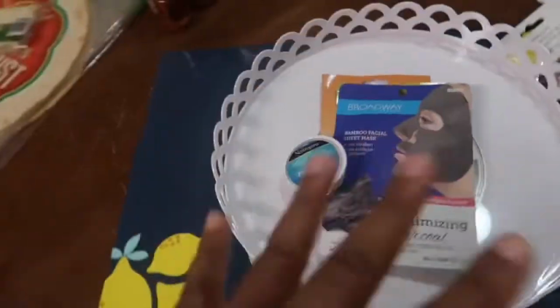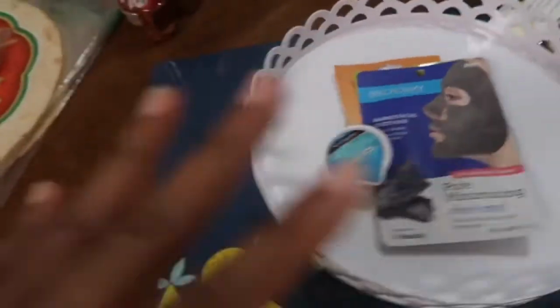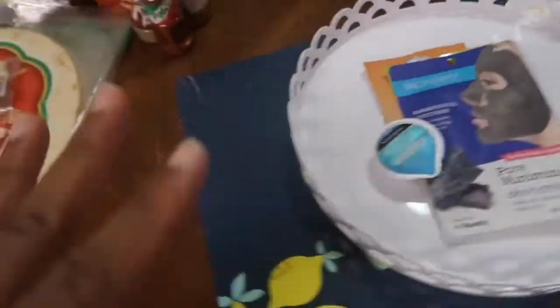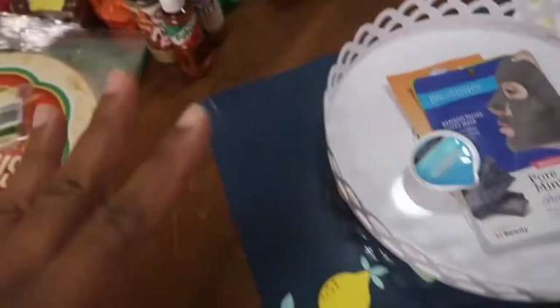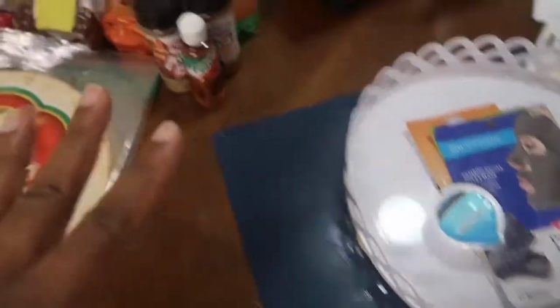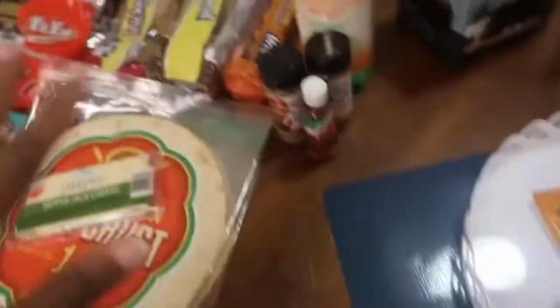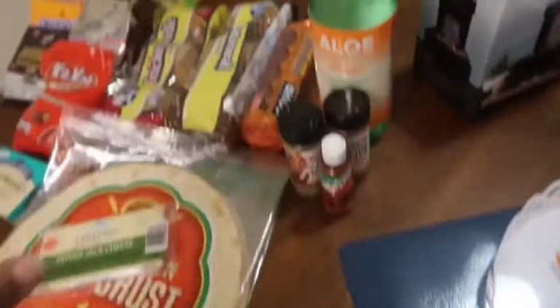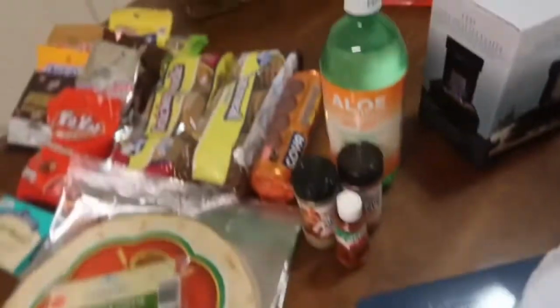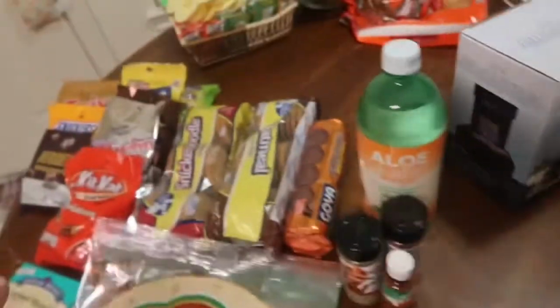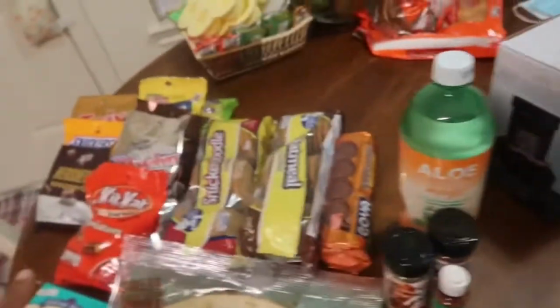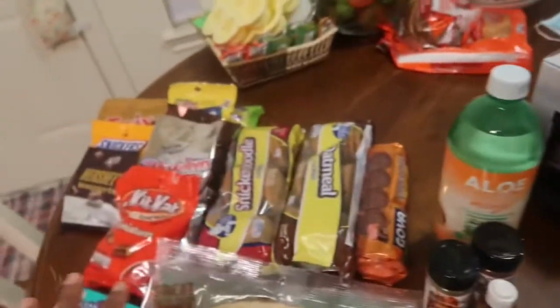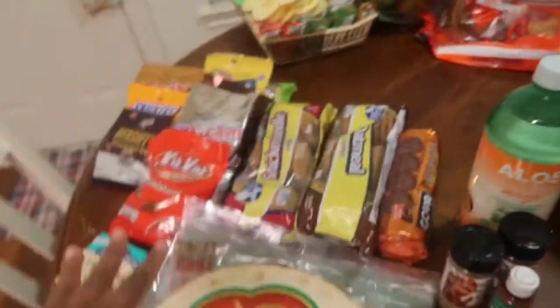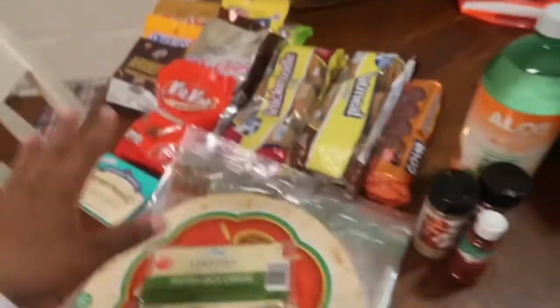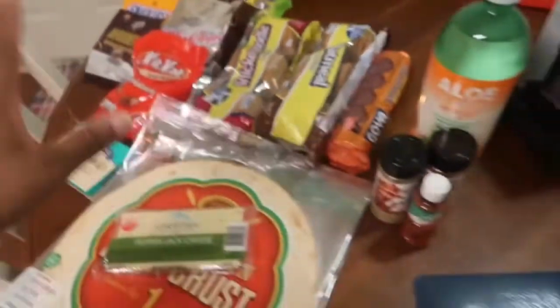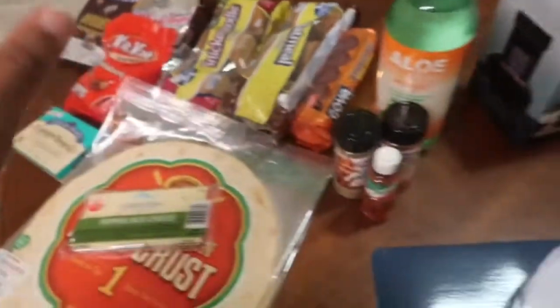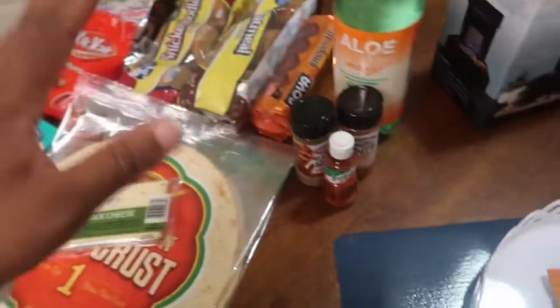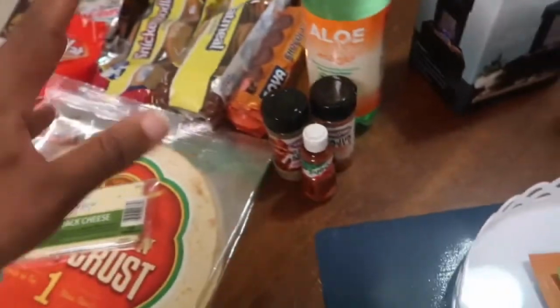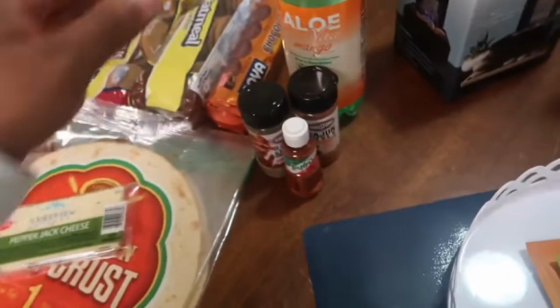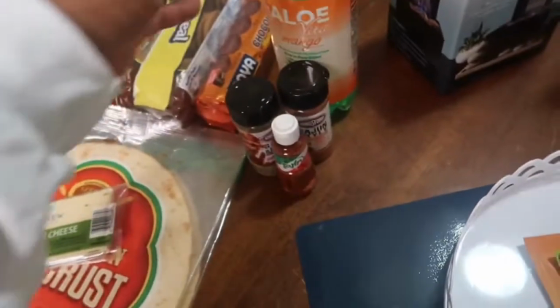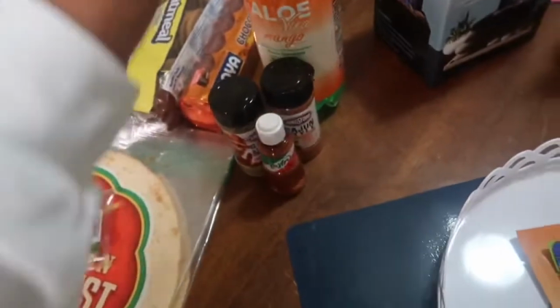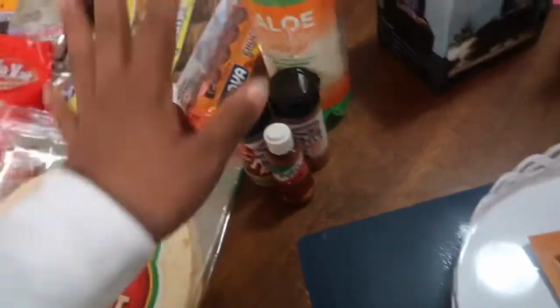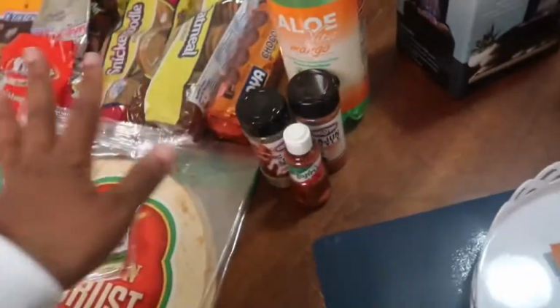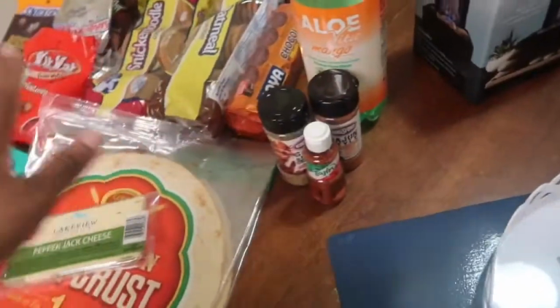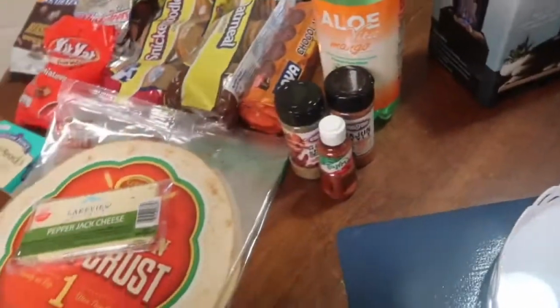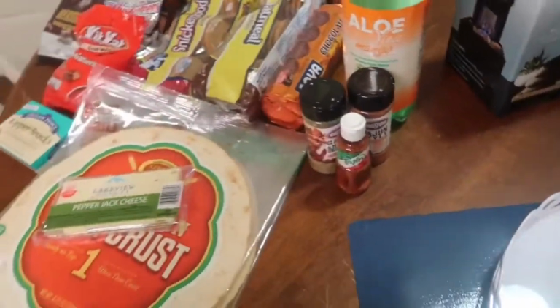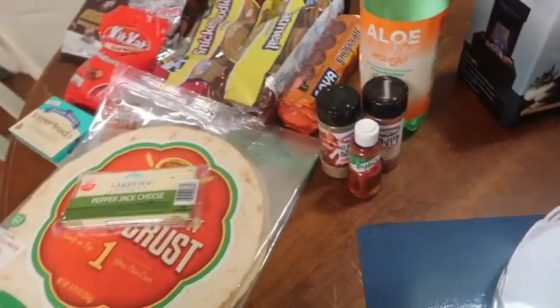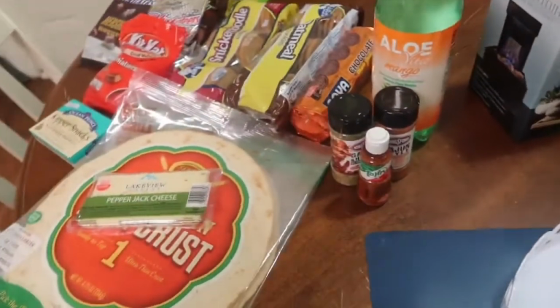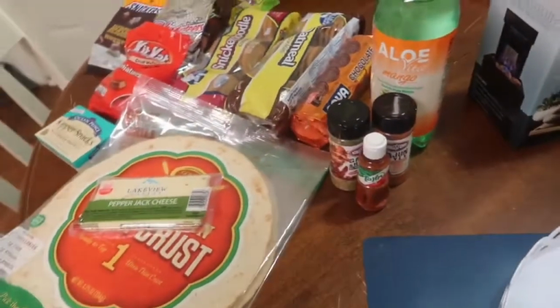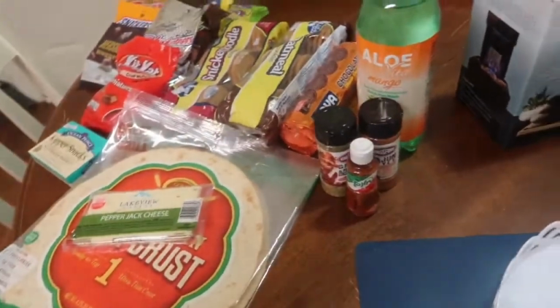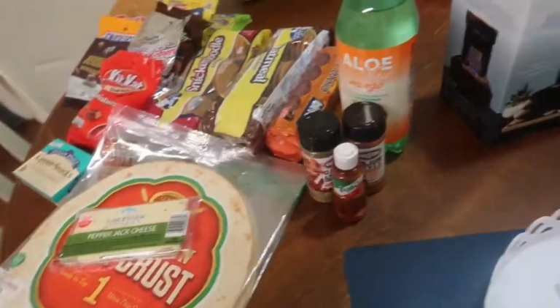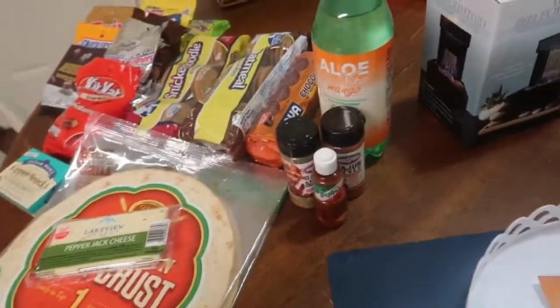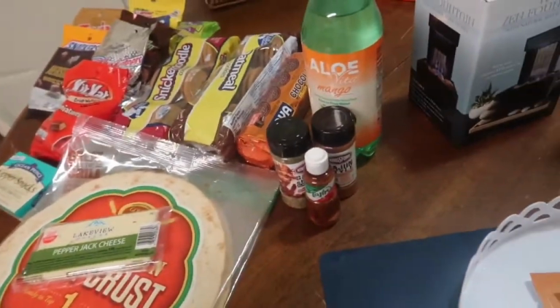So that's all my non-food stuff. Now I'm going to show you my food stuff, and I'm going to go ahead and tell you — yes, I got a lot of snacks.